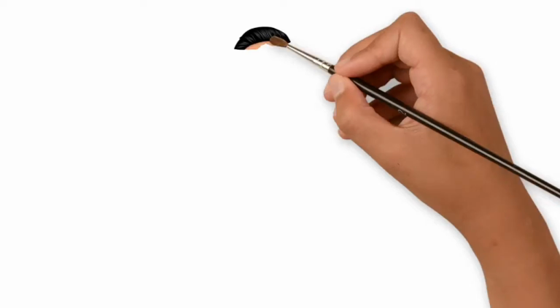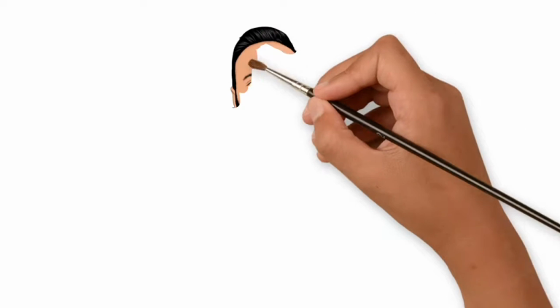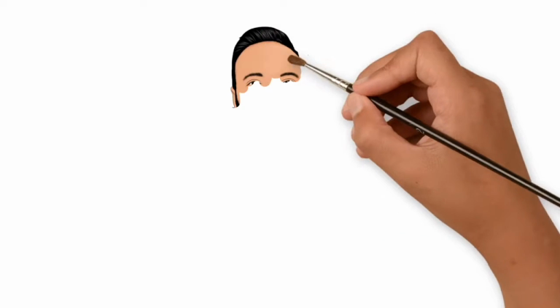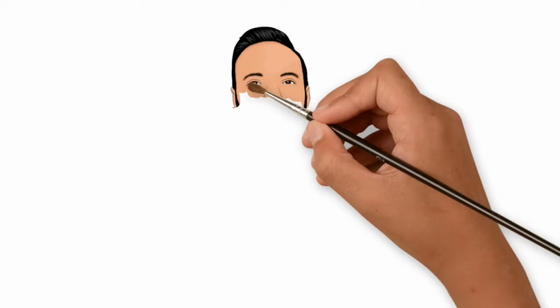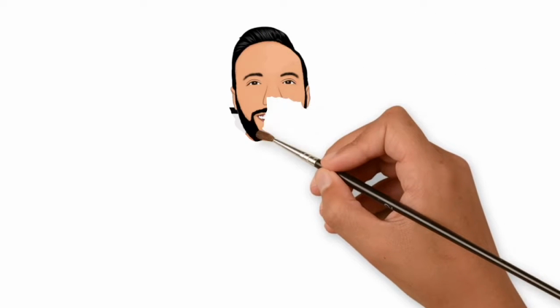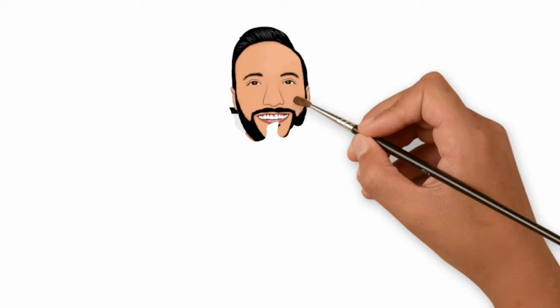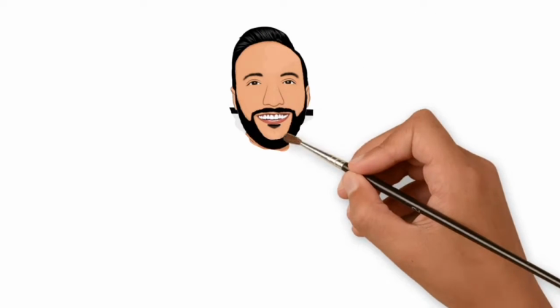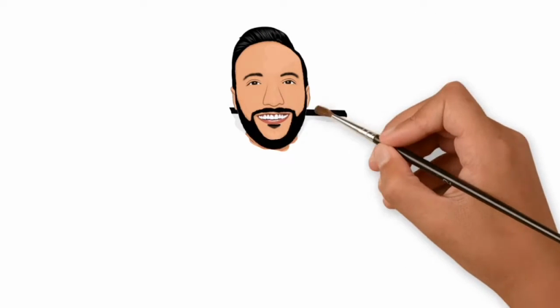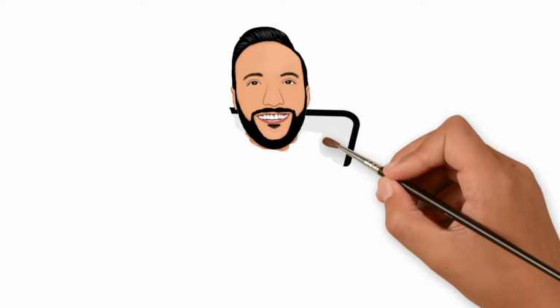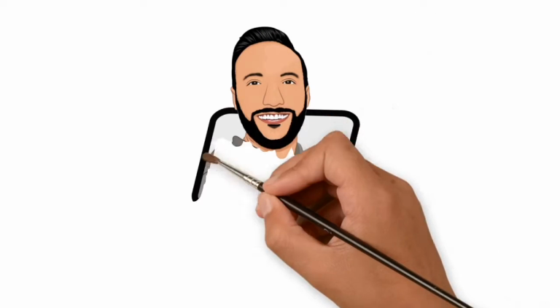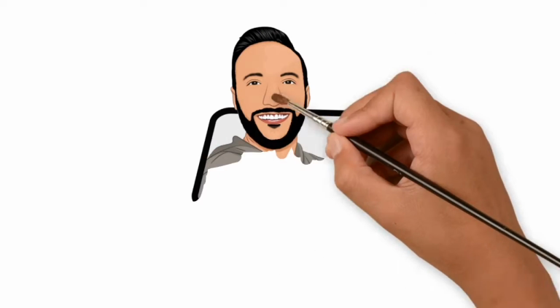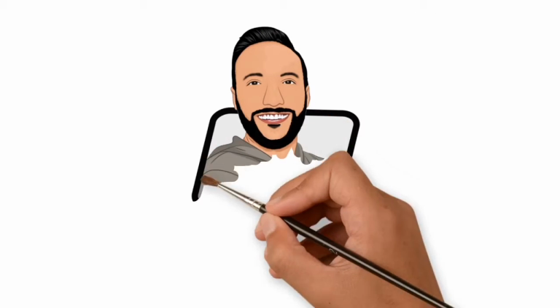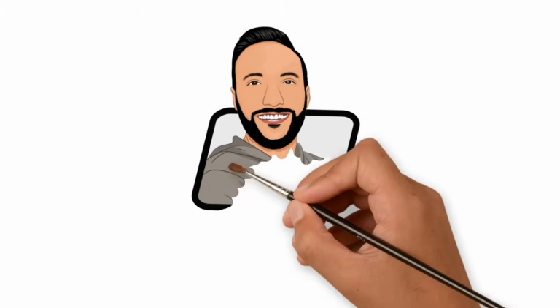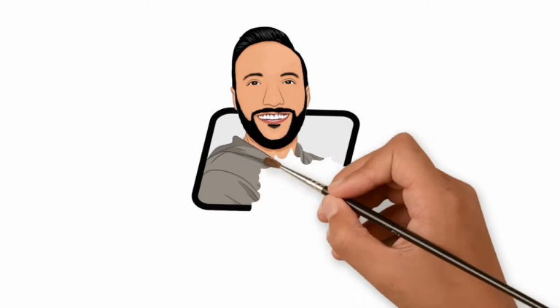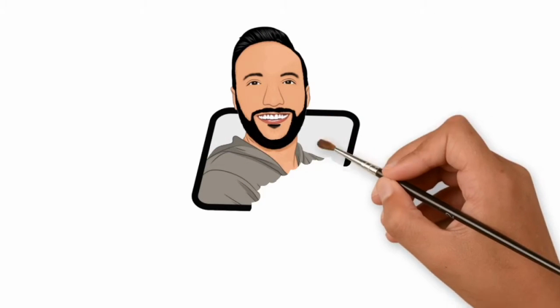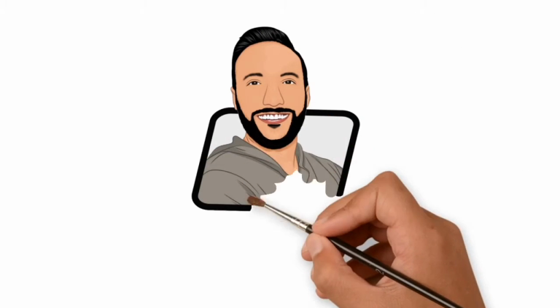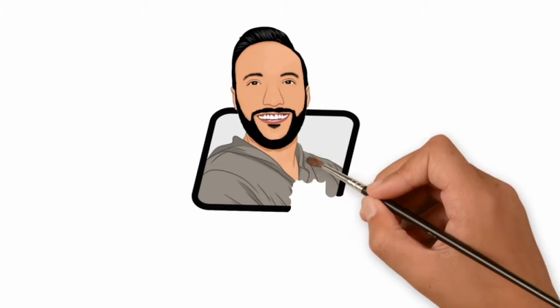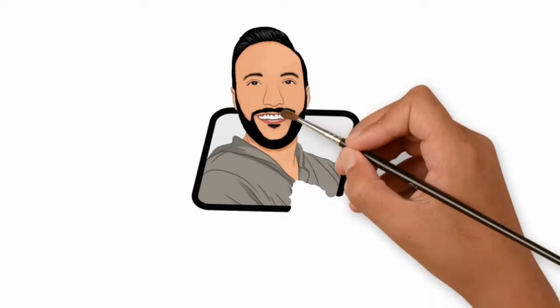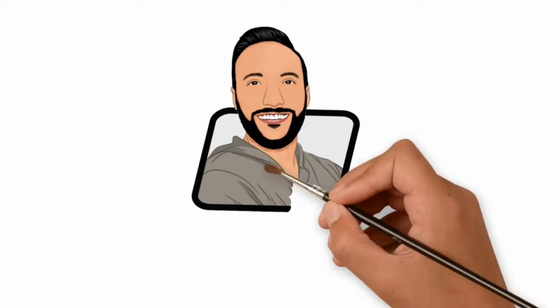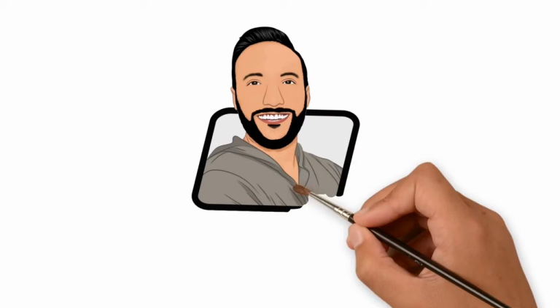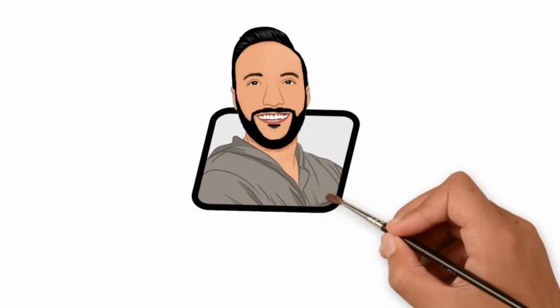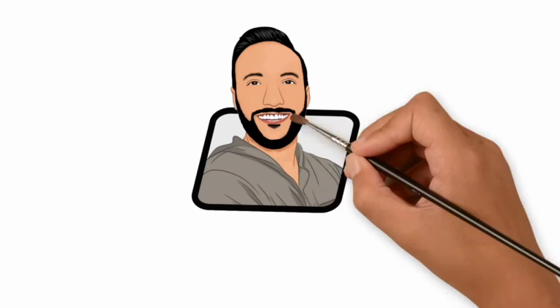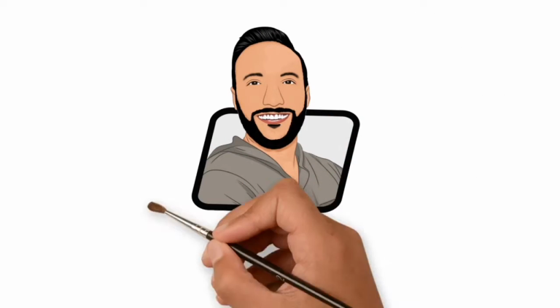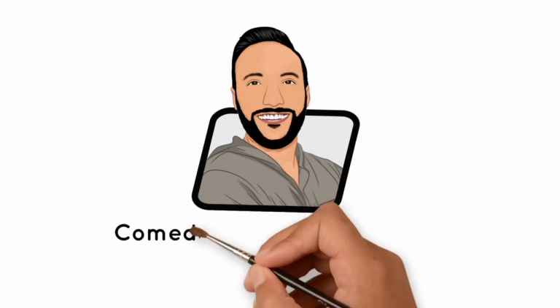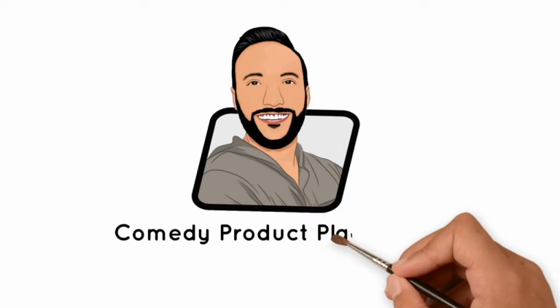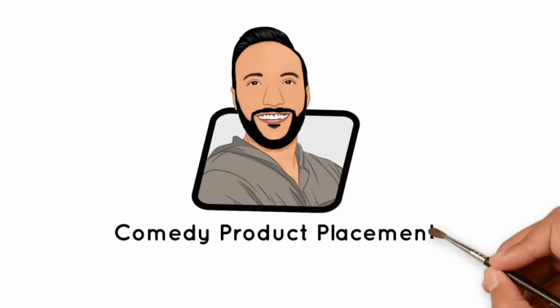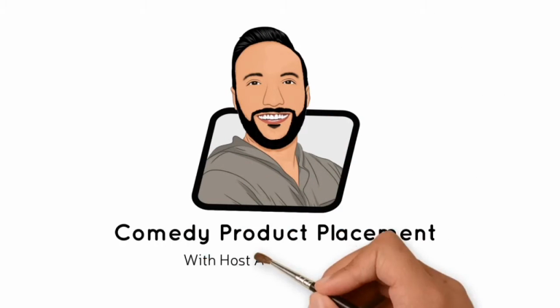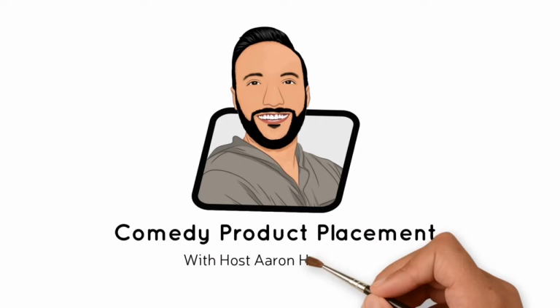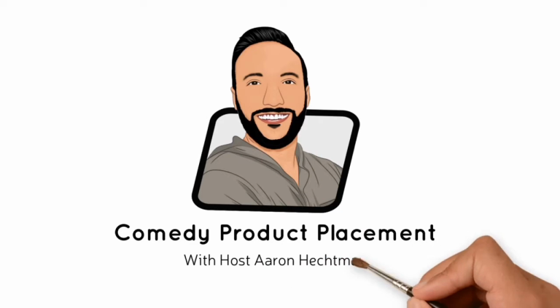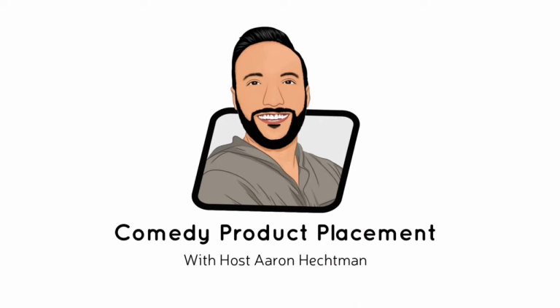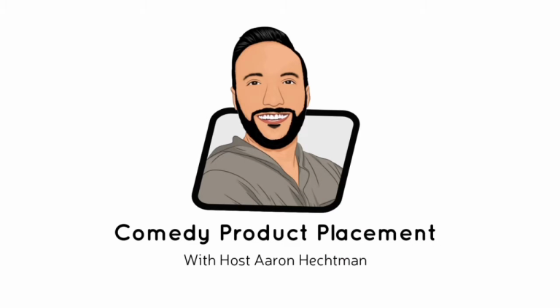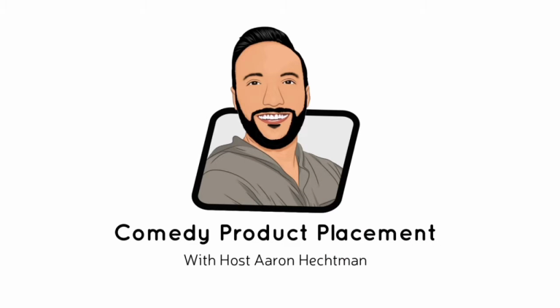Hey everyone, thank you so much for joining in. Don't worry, there's more Comedy Product Placement coming right up!